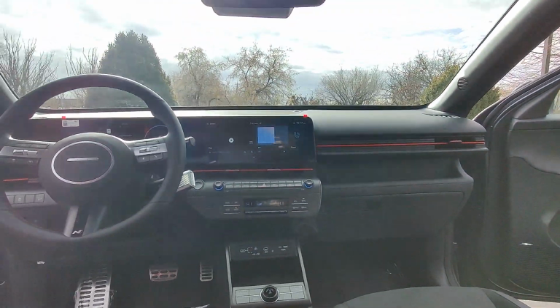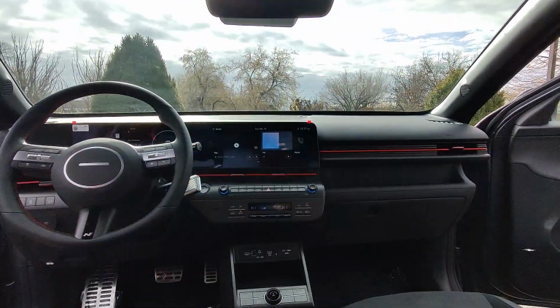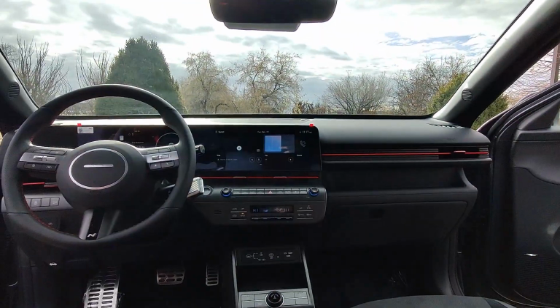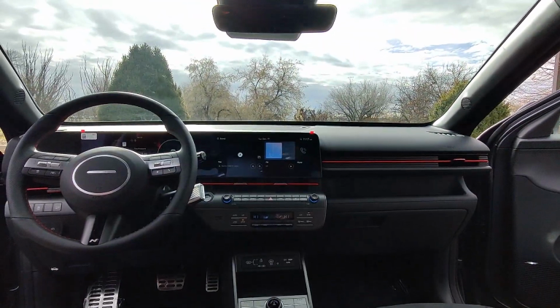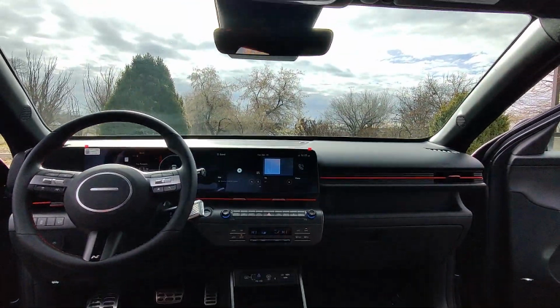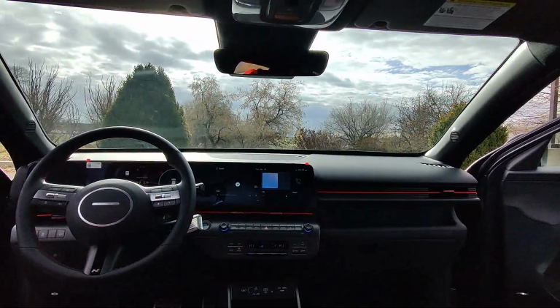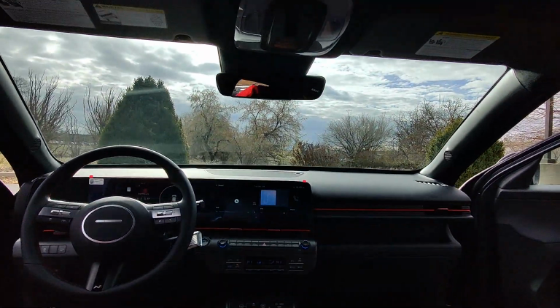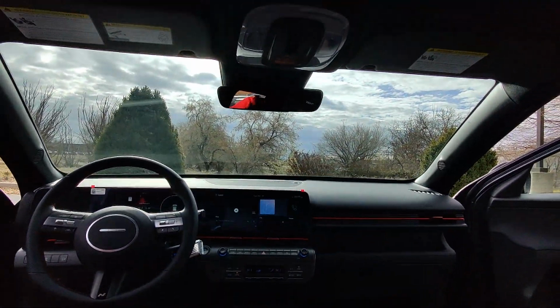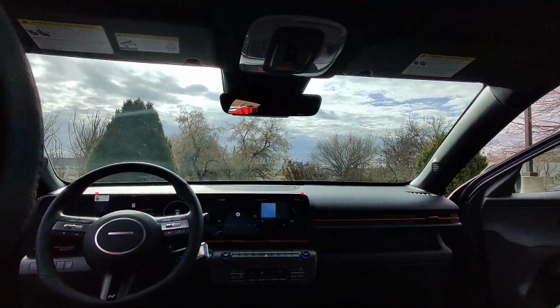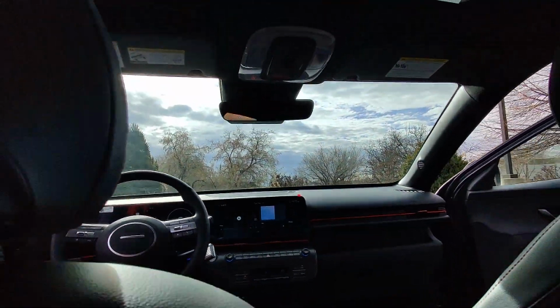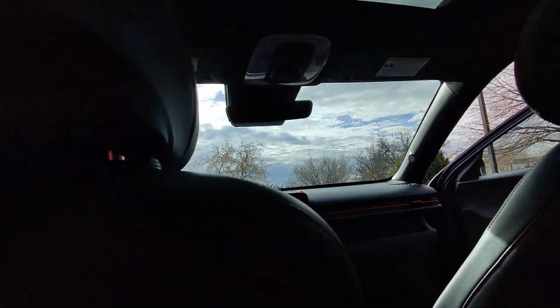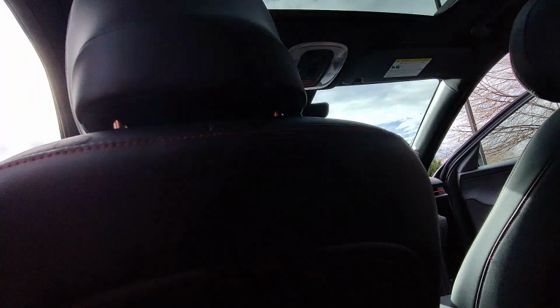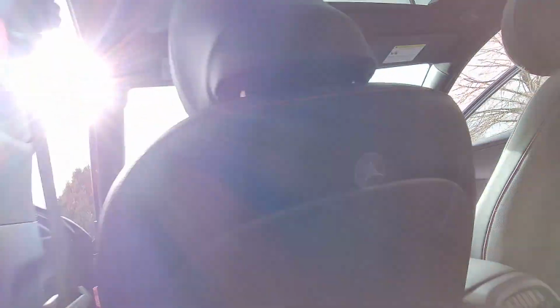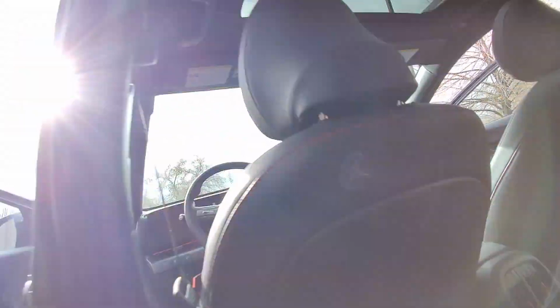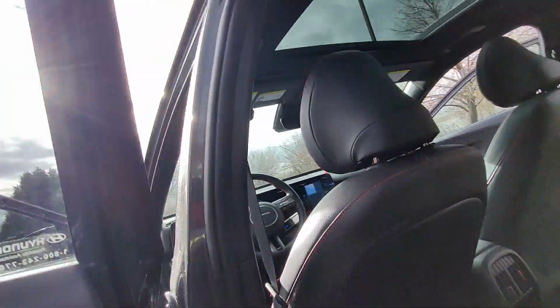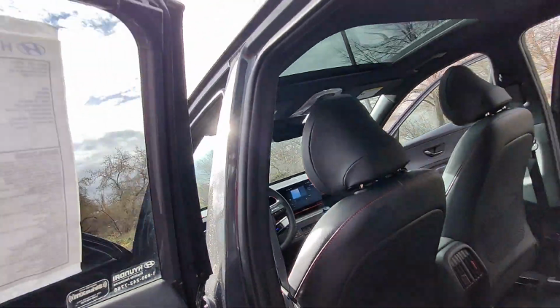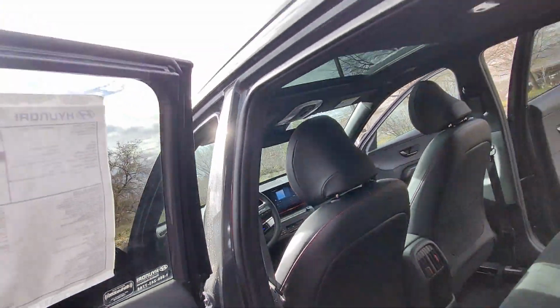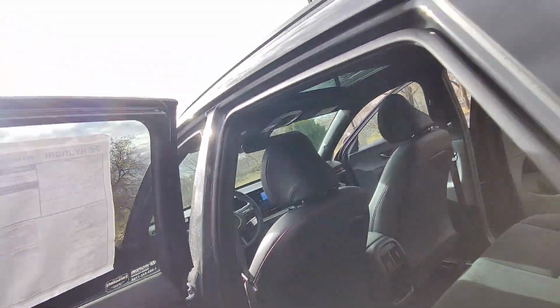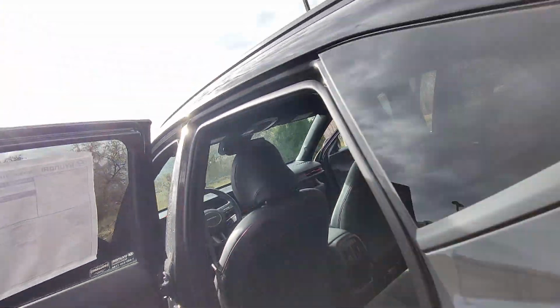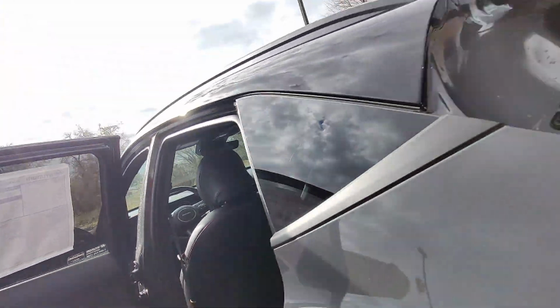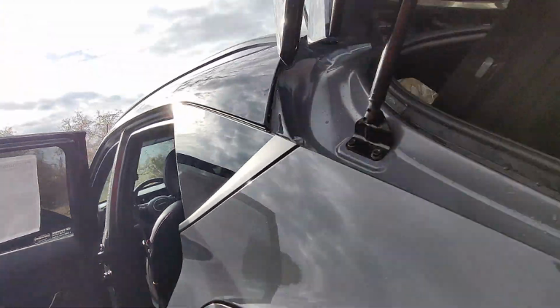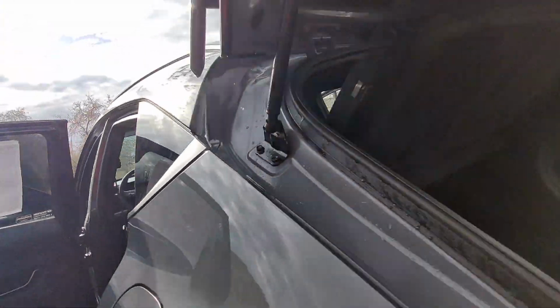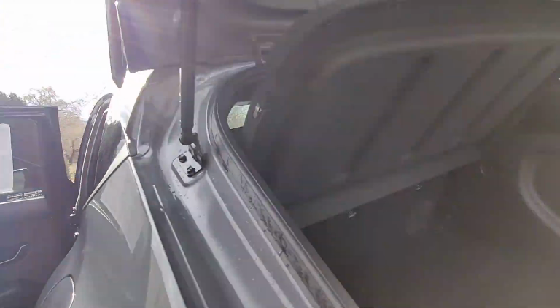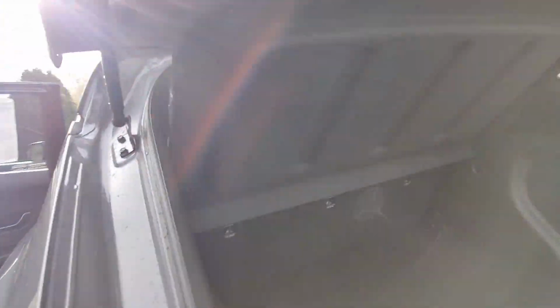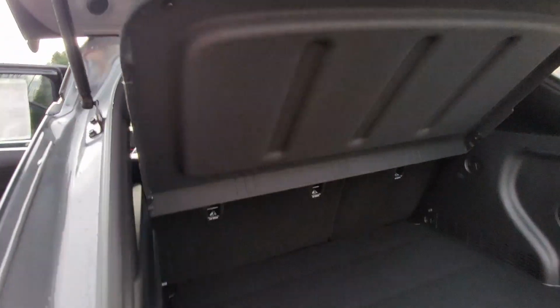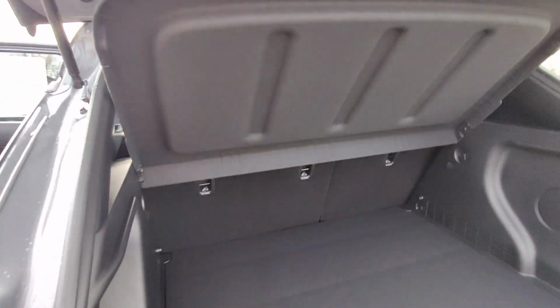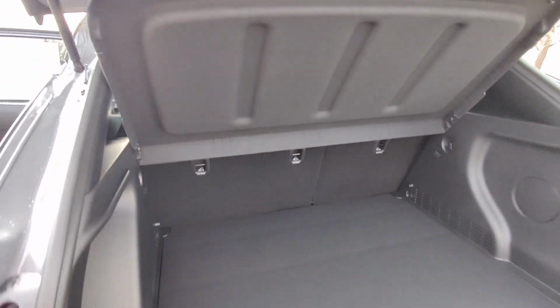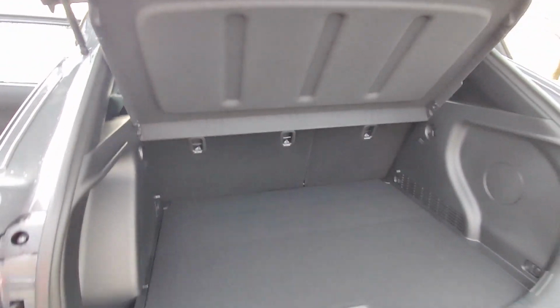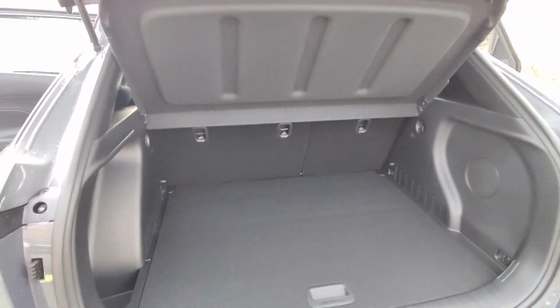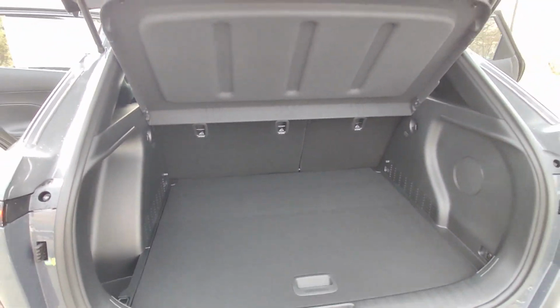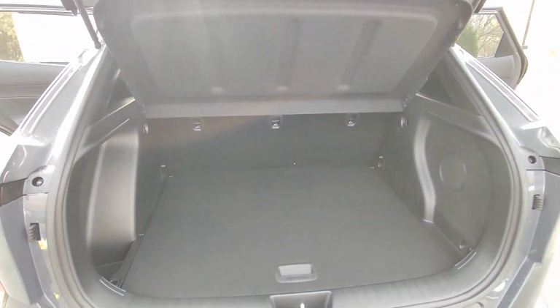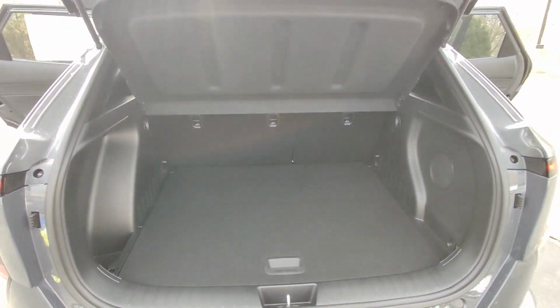Feel the freedom to have fun when you're behind the wheel of this spirited Kona. Treat yourself to a test drive today.